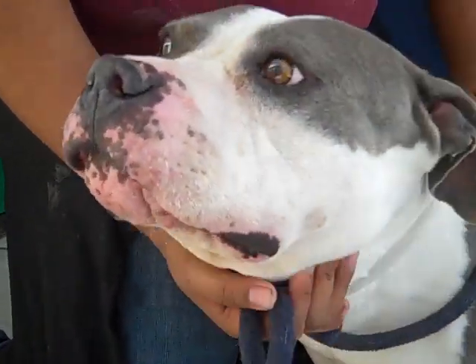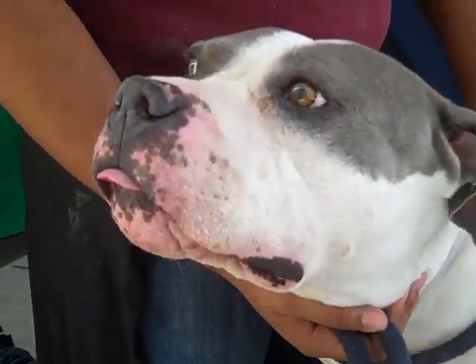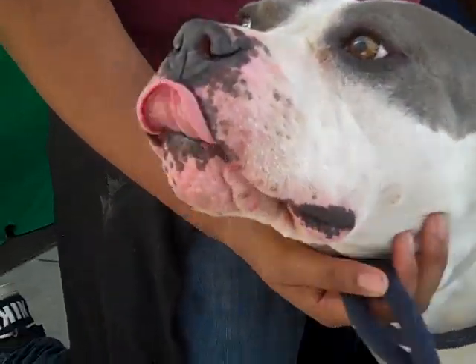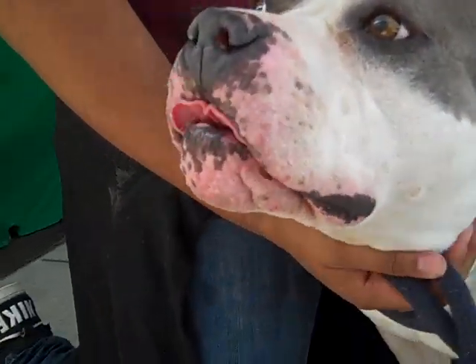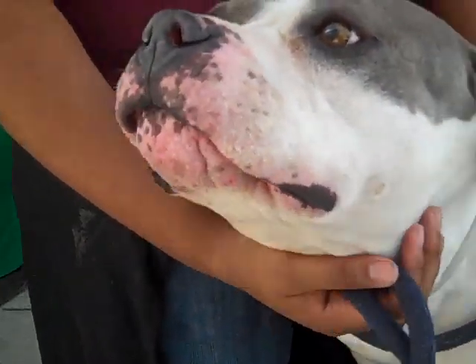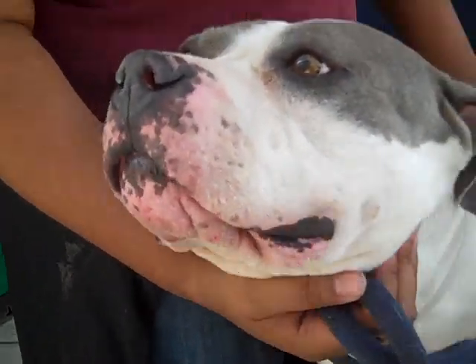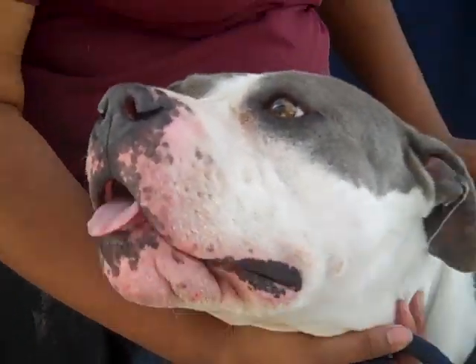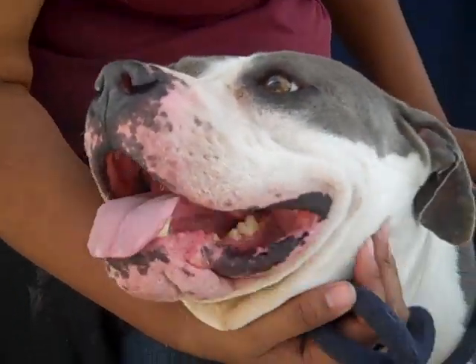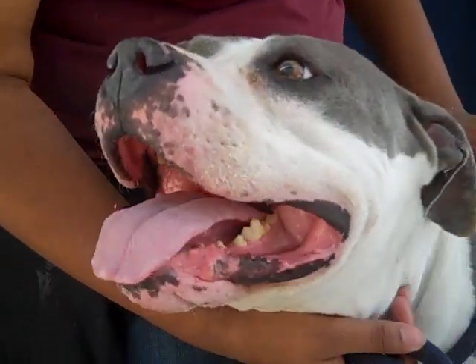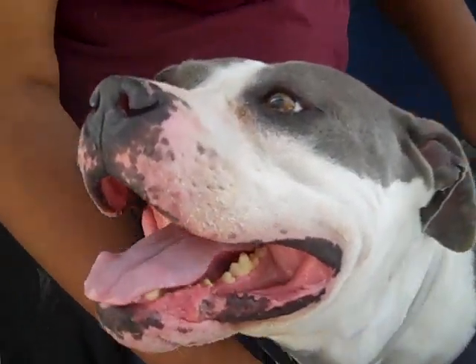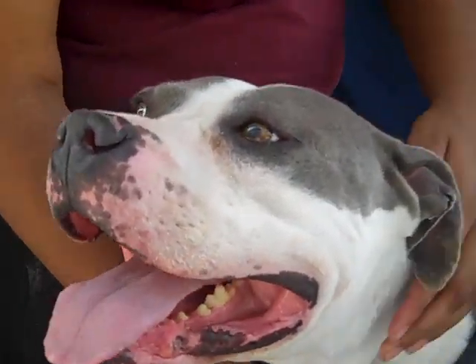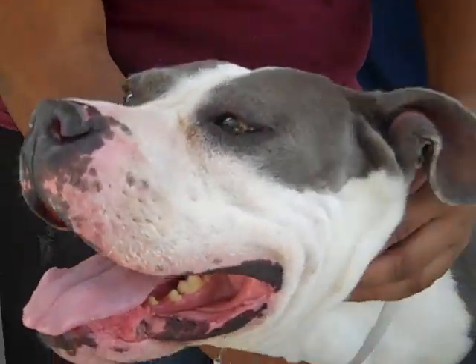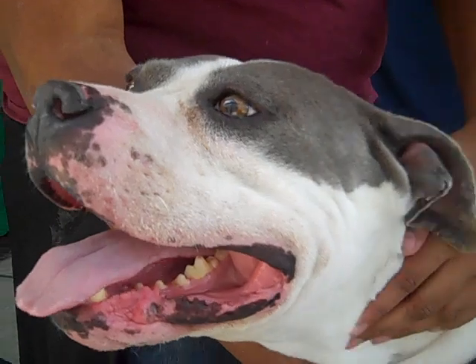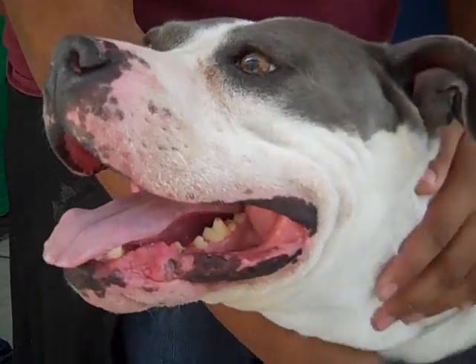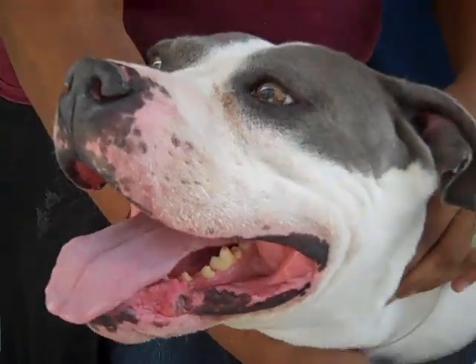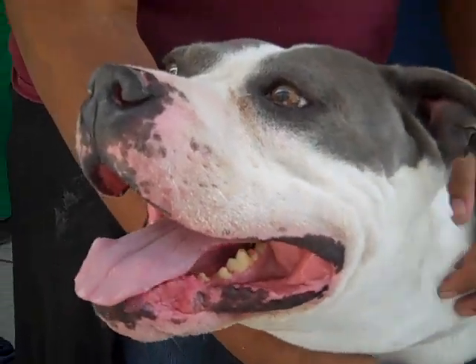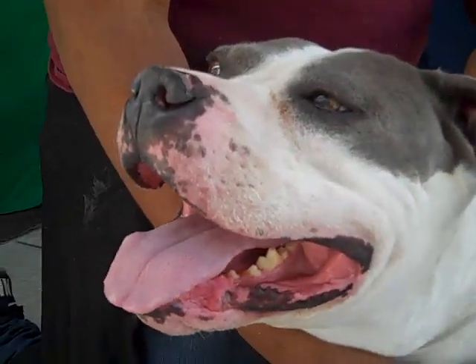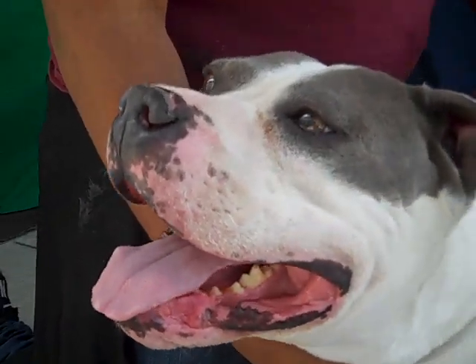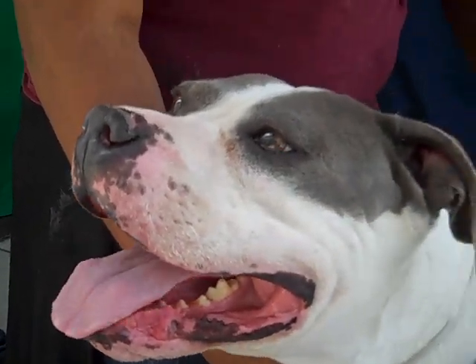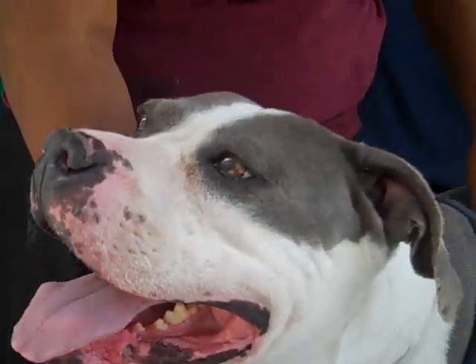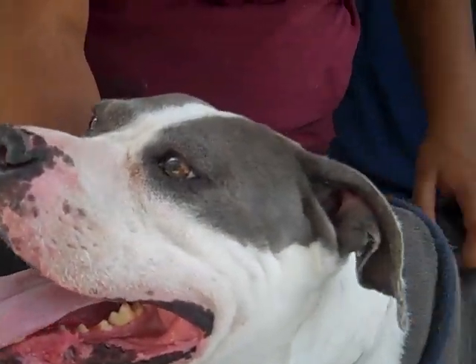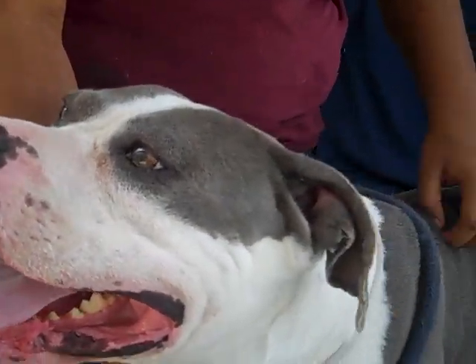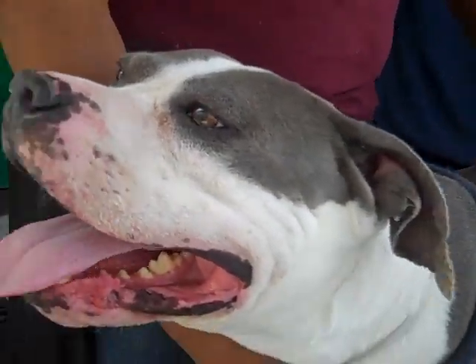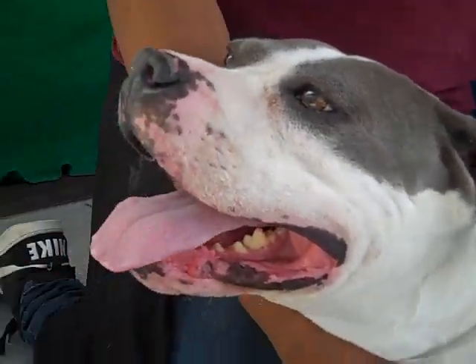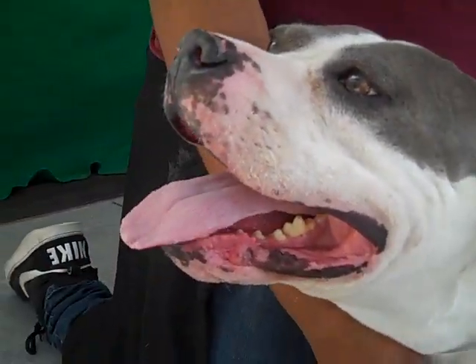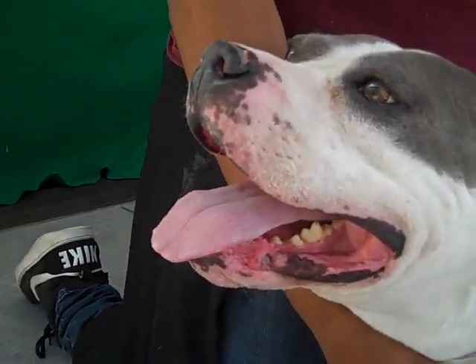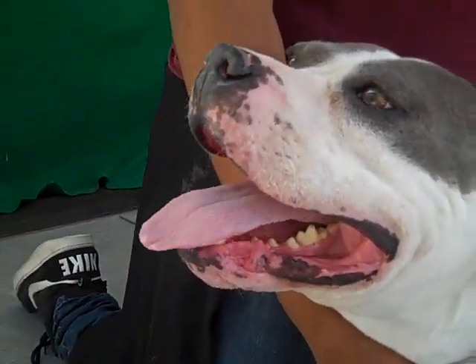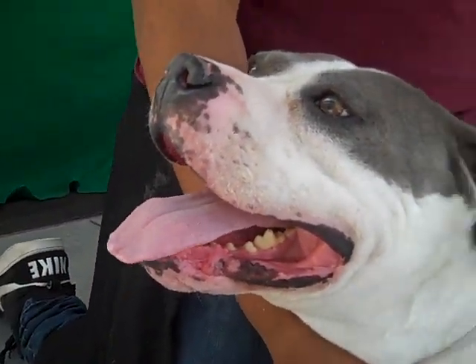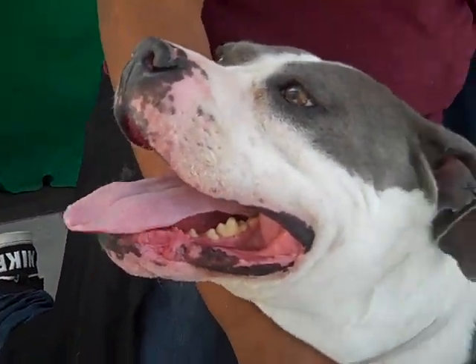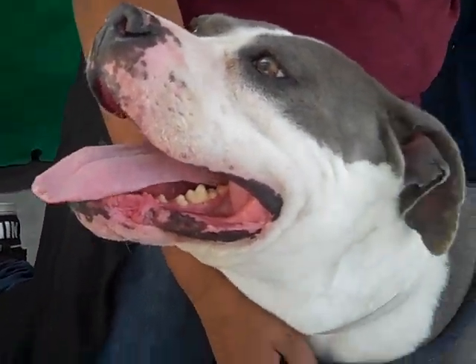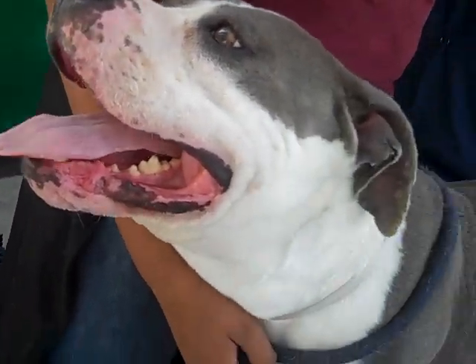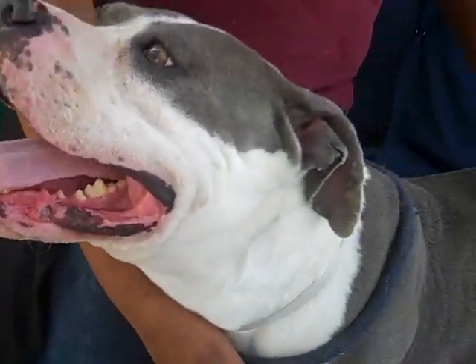Look at this big old head — just look at that. He is a super happy boy who loves people.